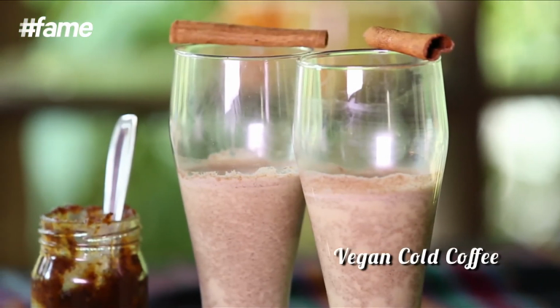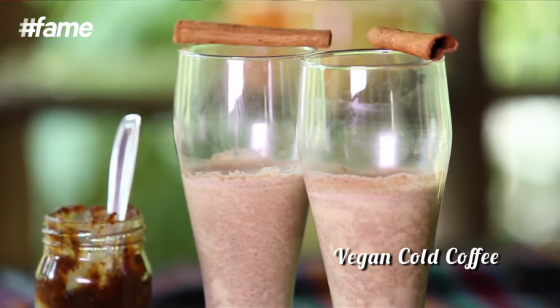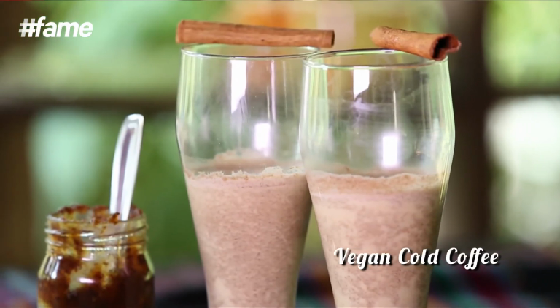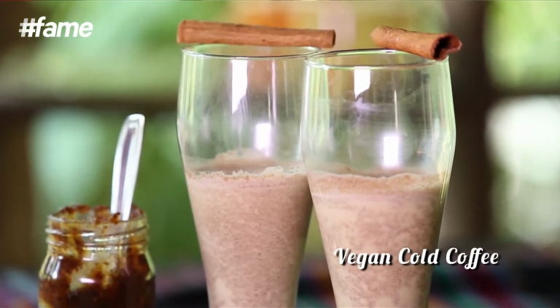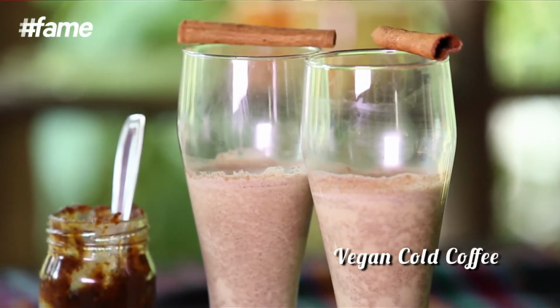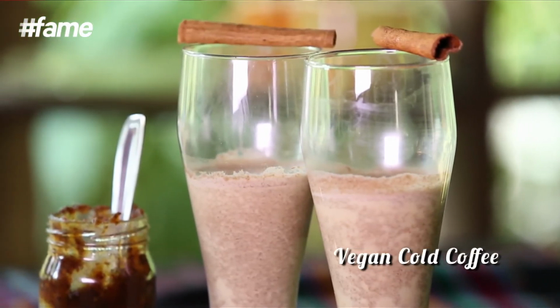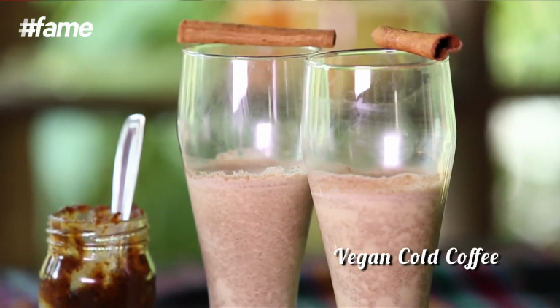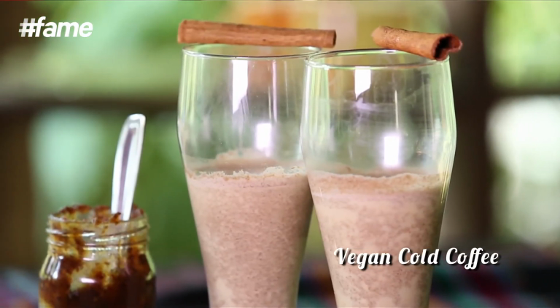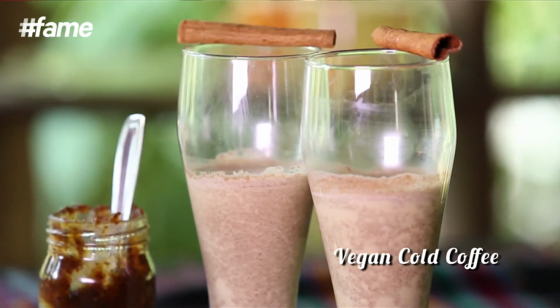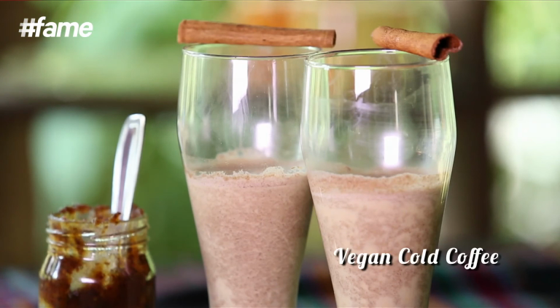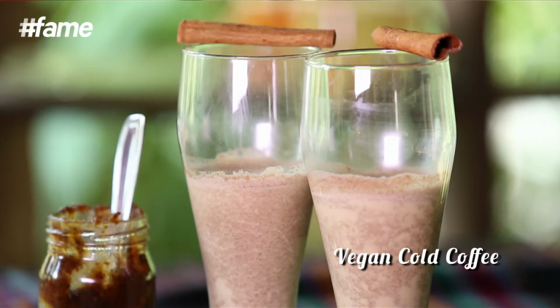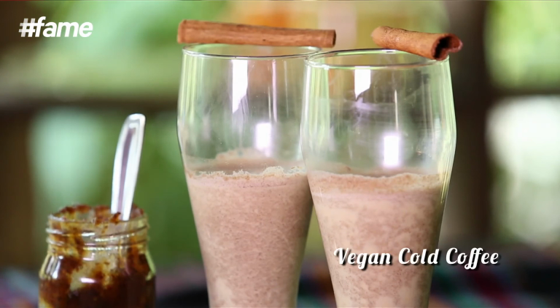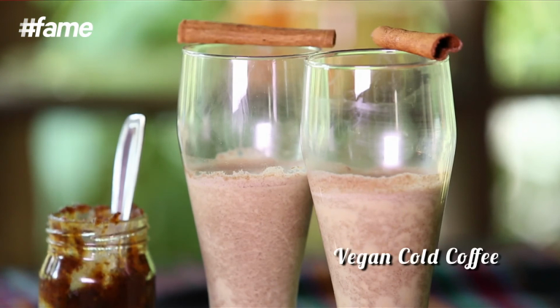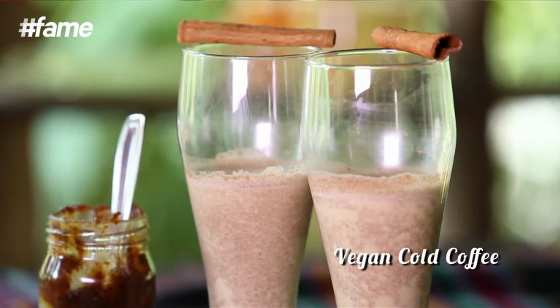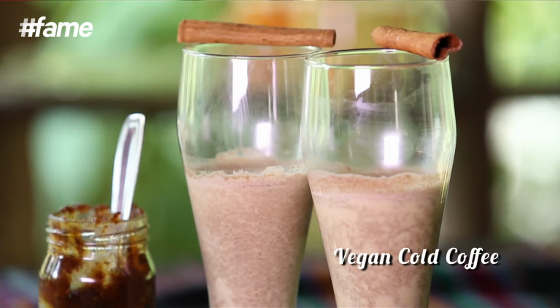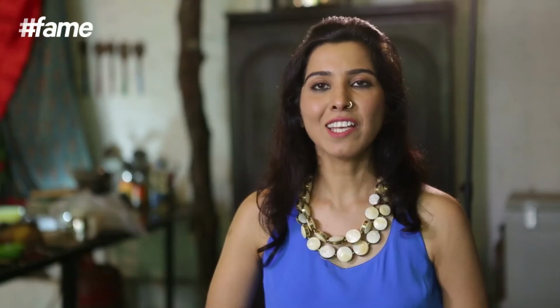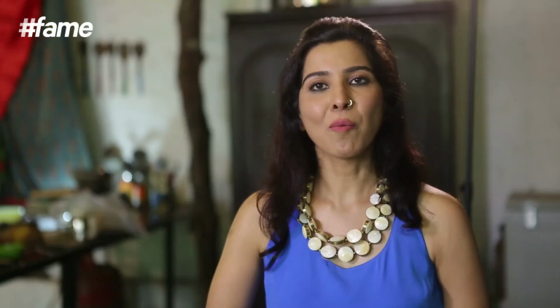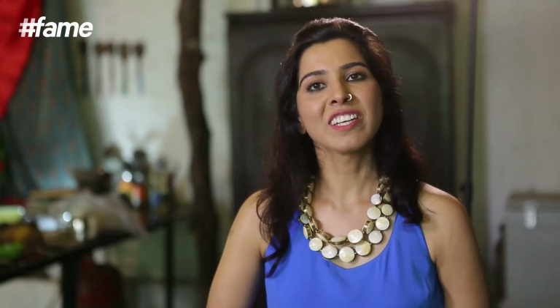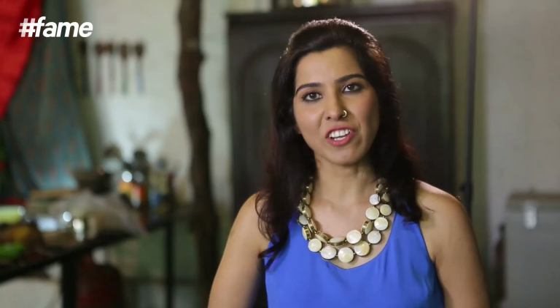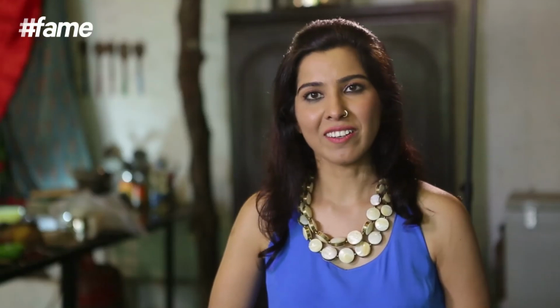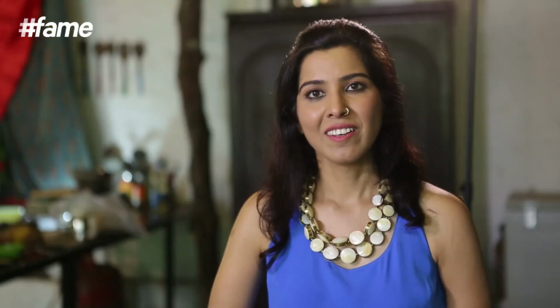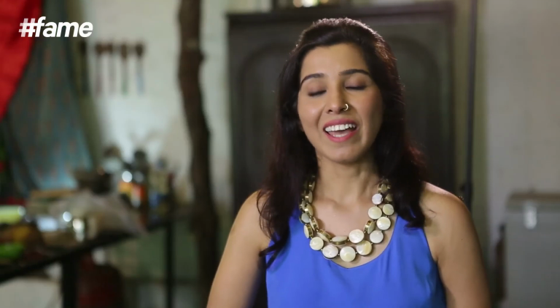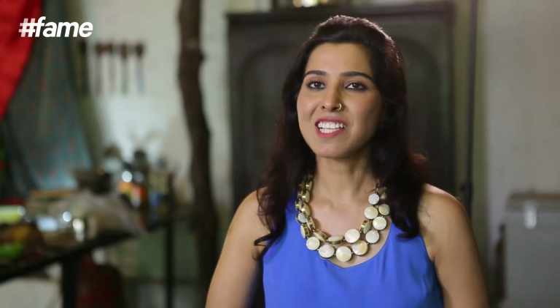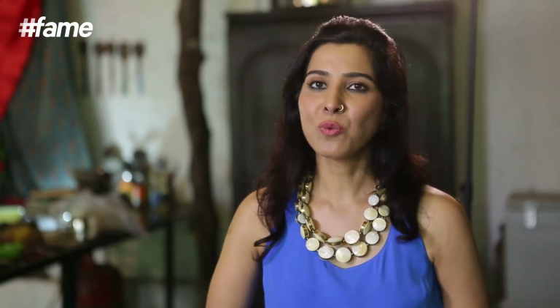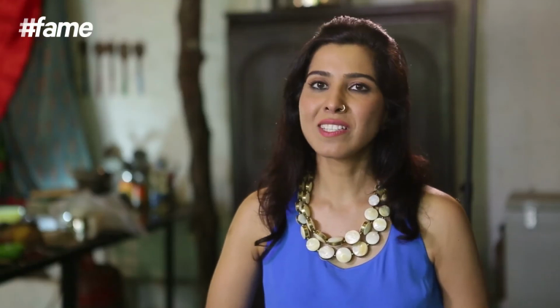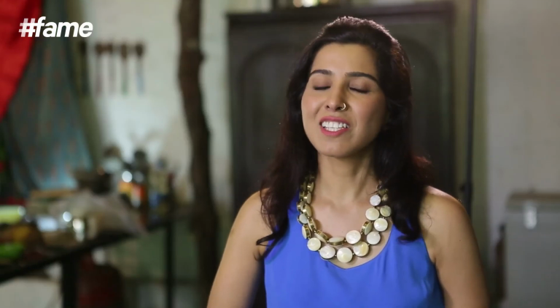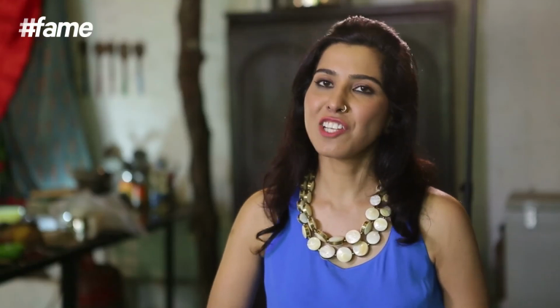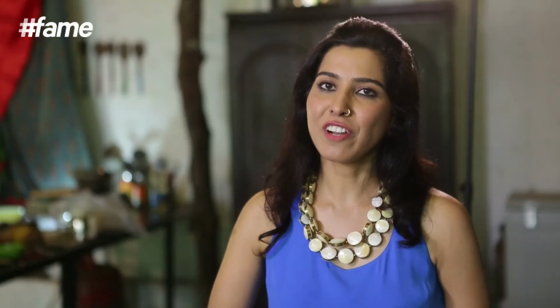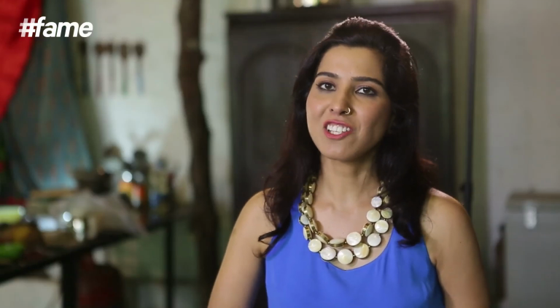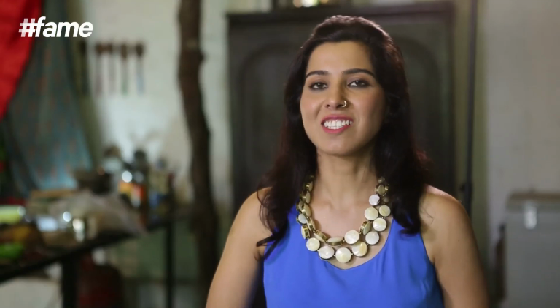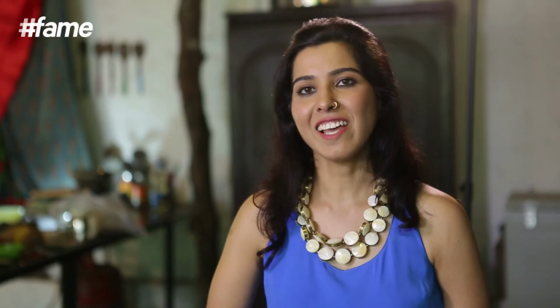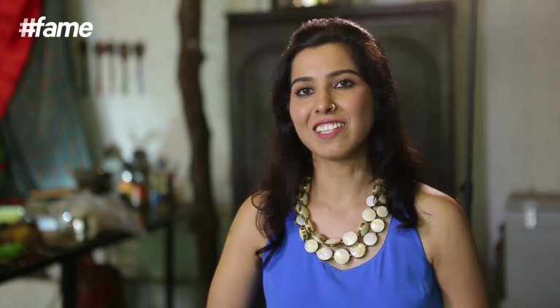If you like the recipe, please subscribe to FameFood, like, comment and share. And as I always say, stay fresh and stay healthy.